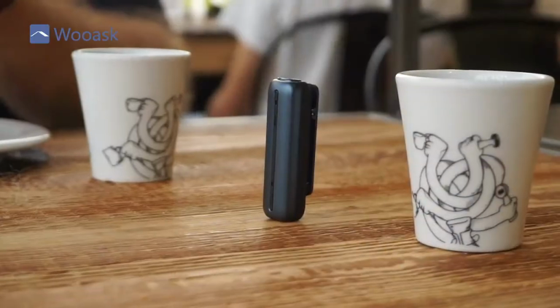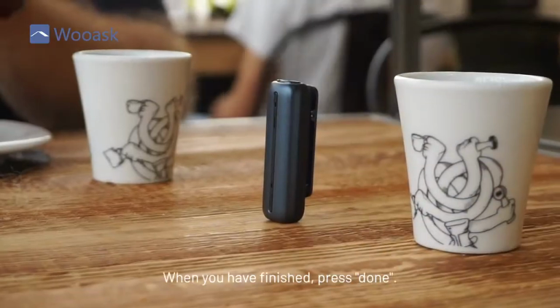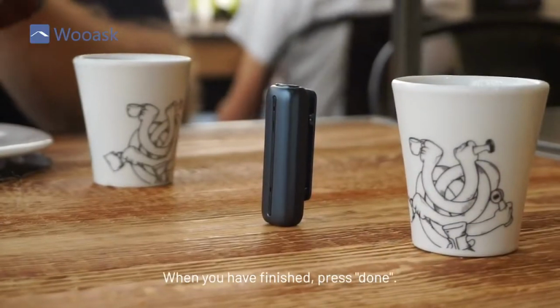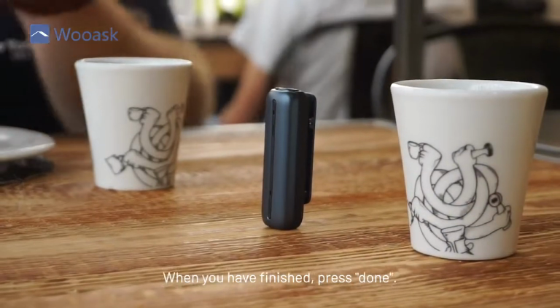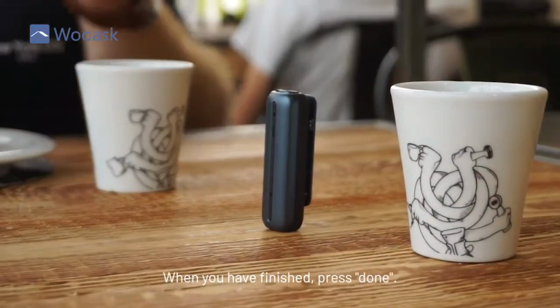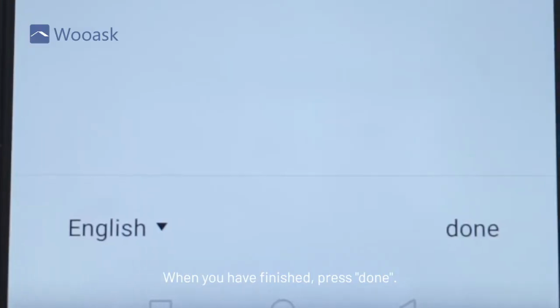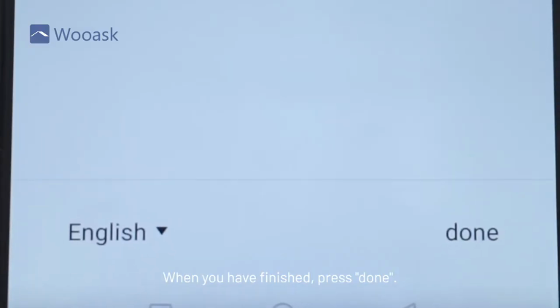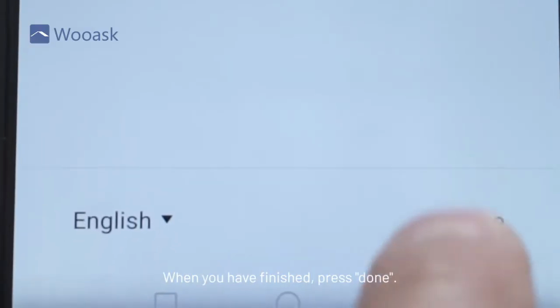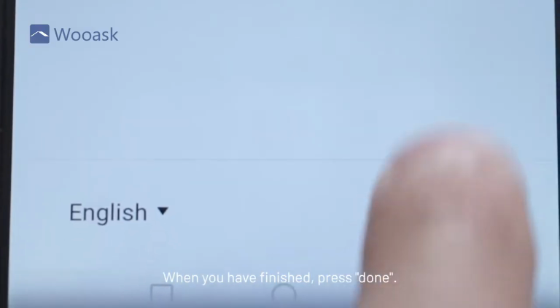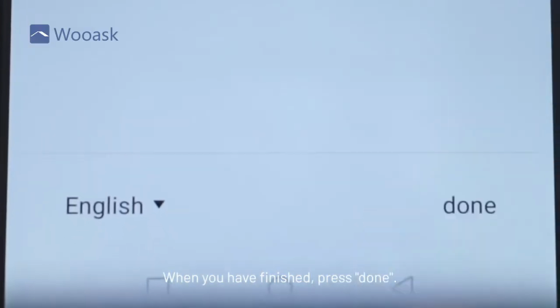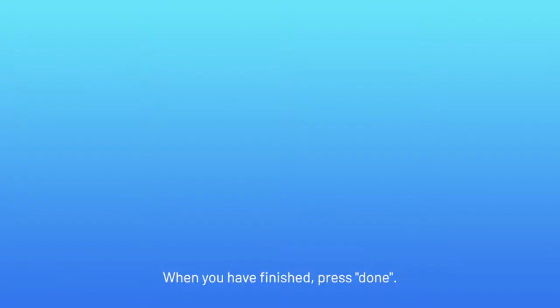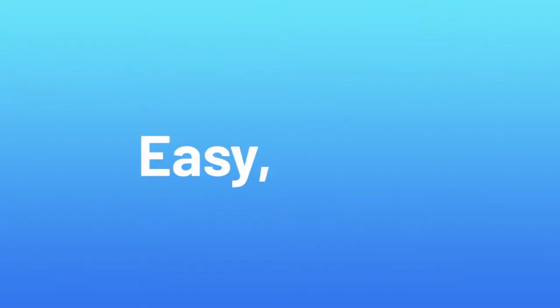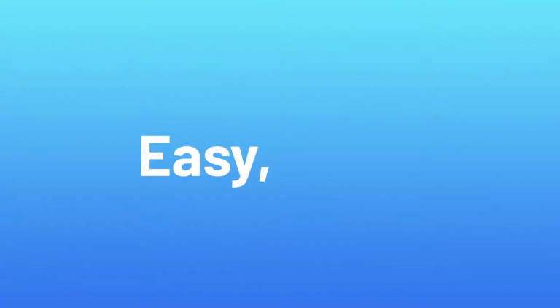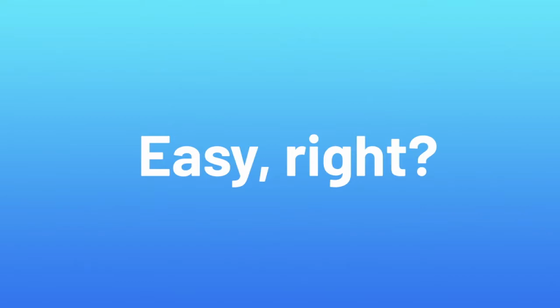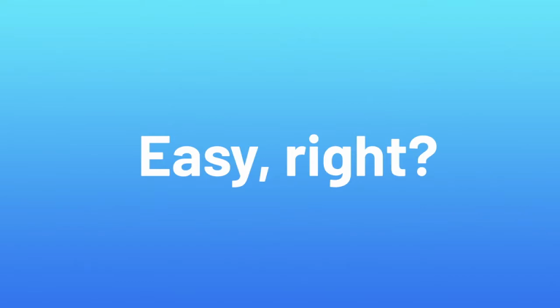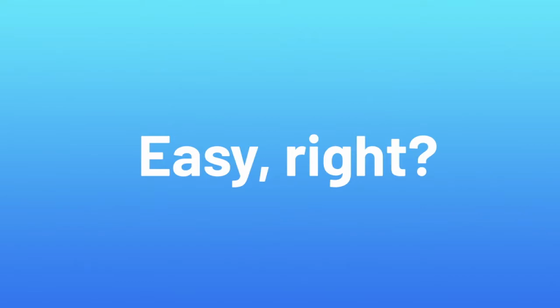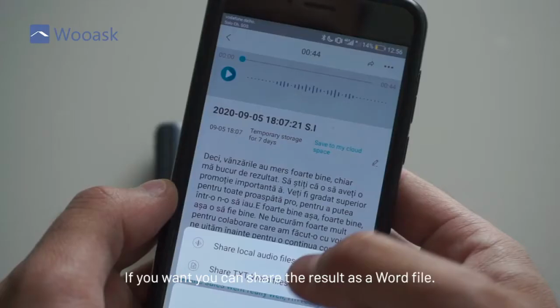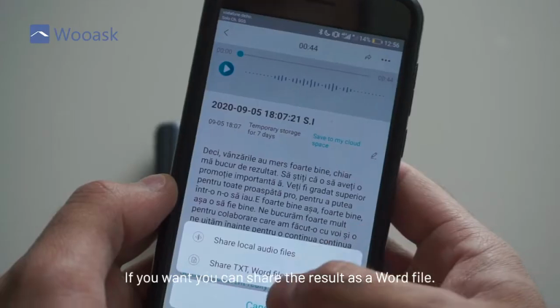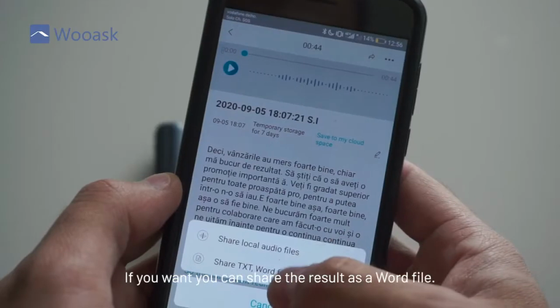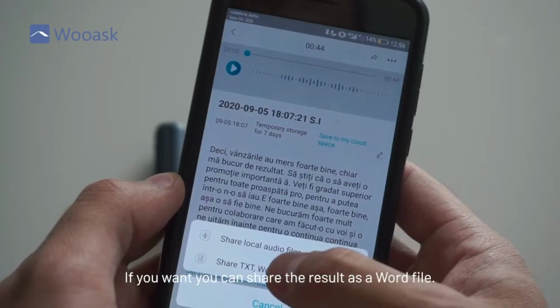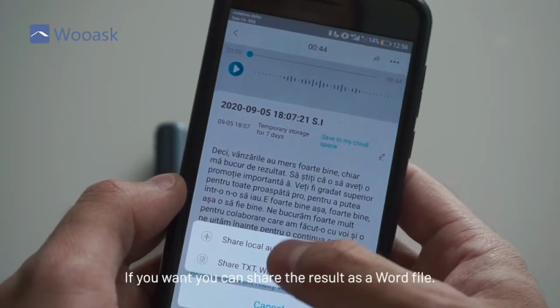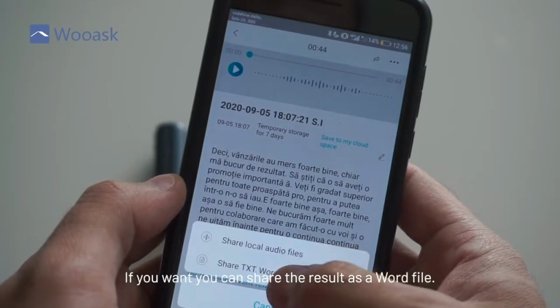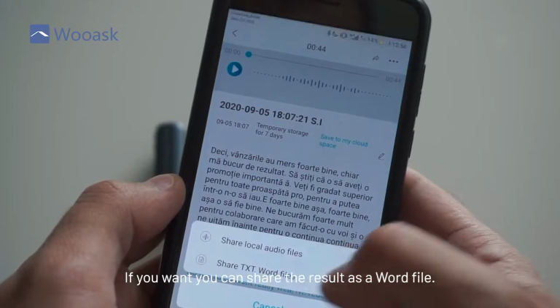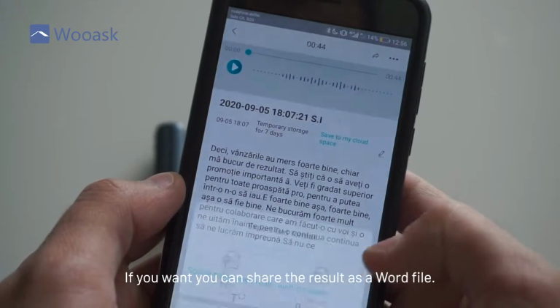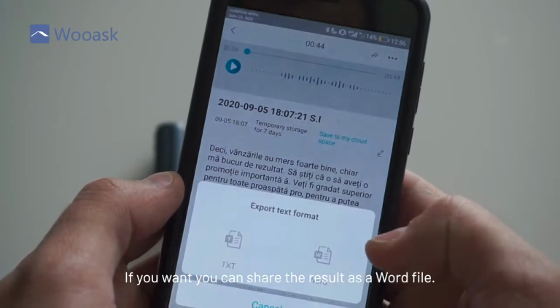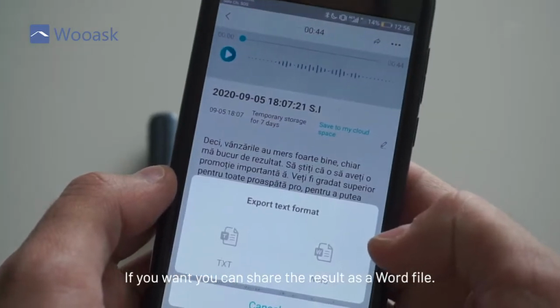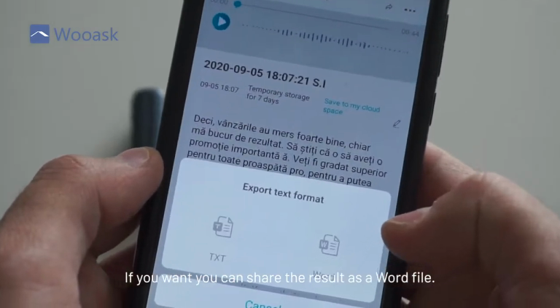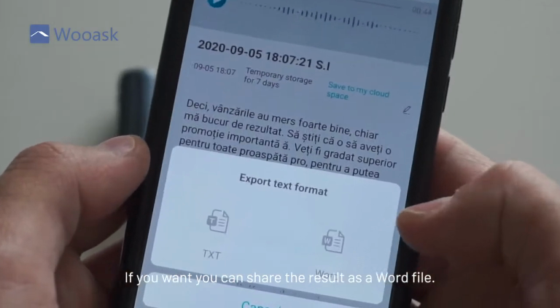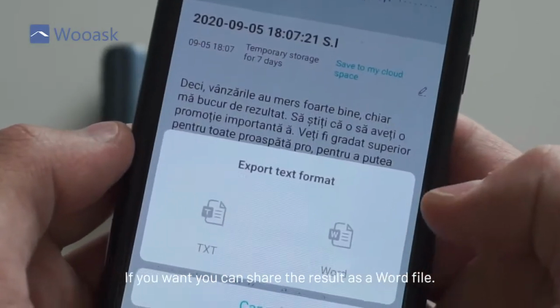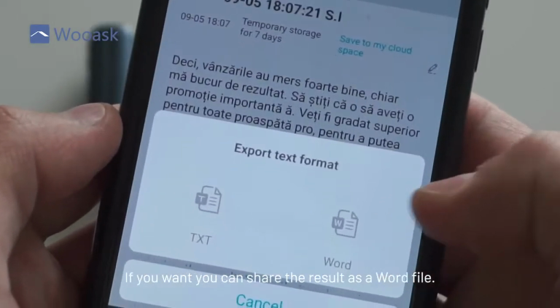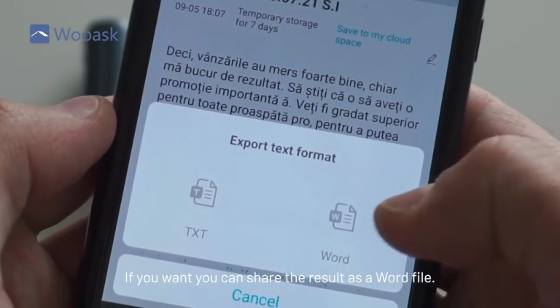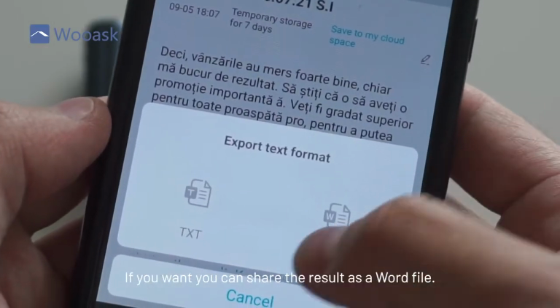You press this button on the top and start recording and transcribing. When you have finished, press done. If you want, you can share the result as a Word file.